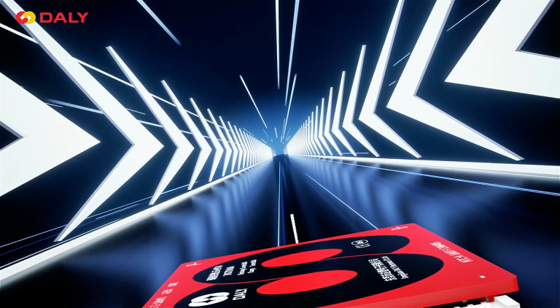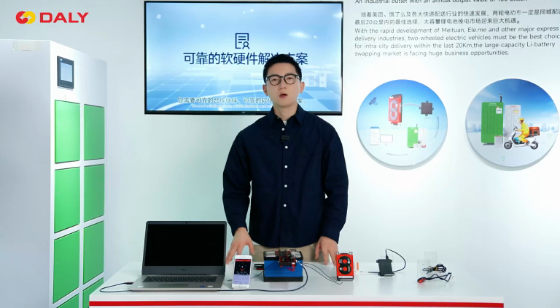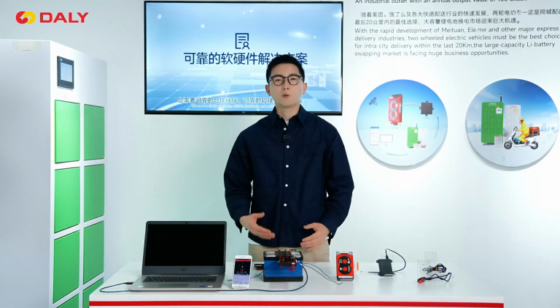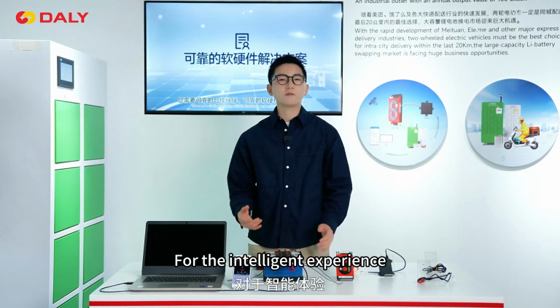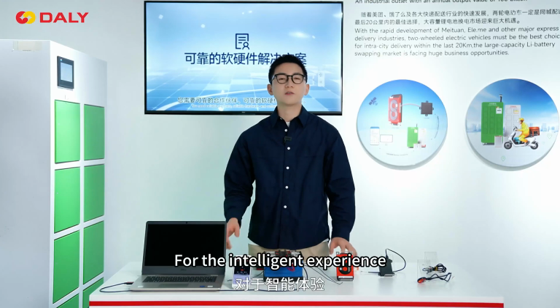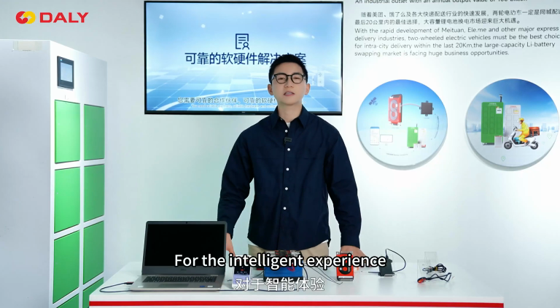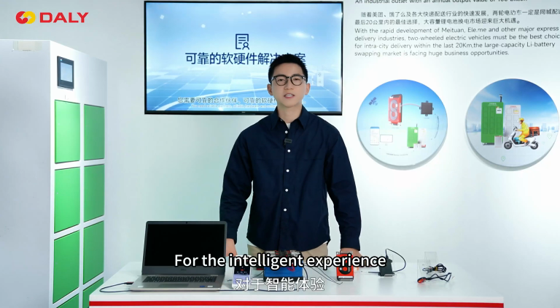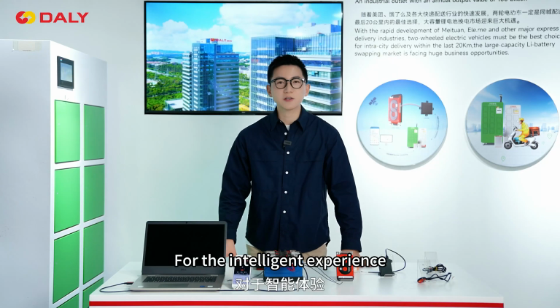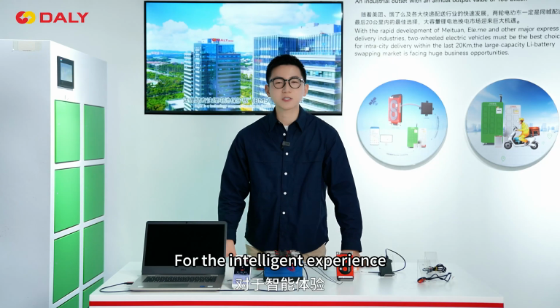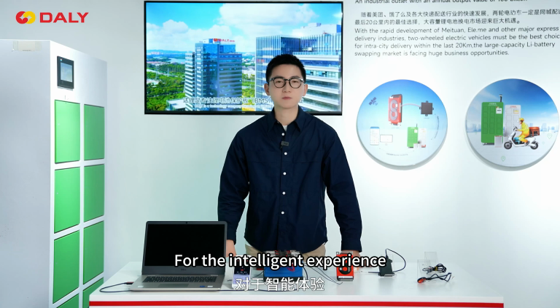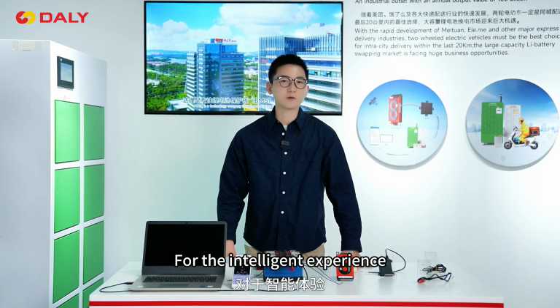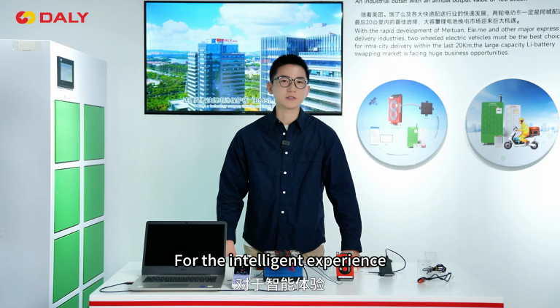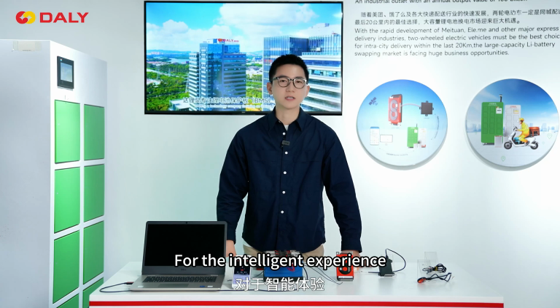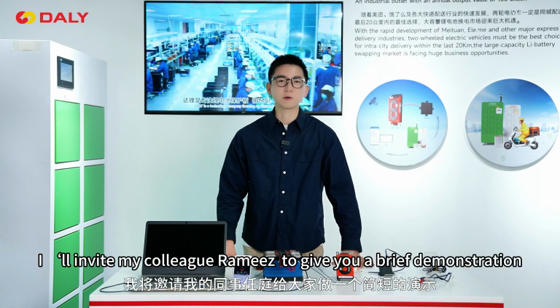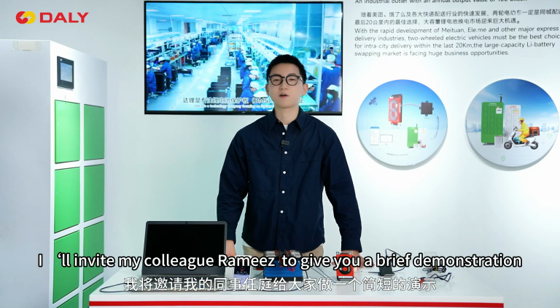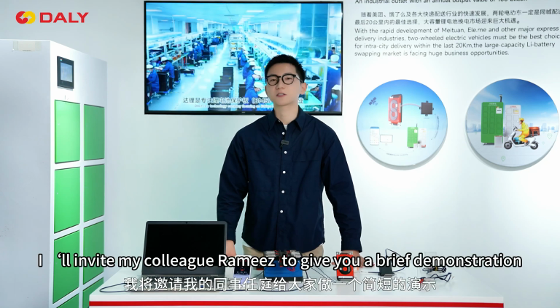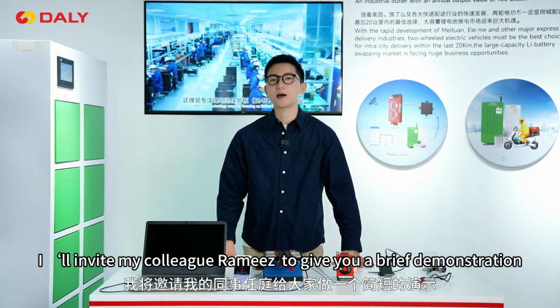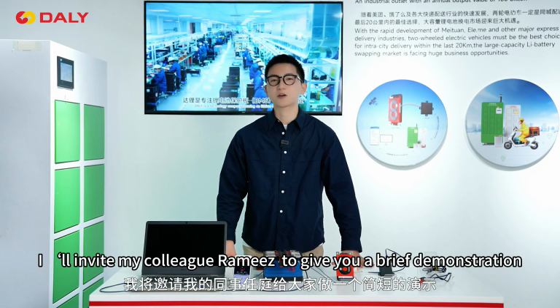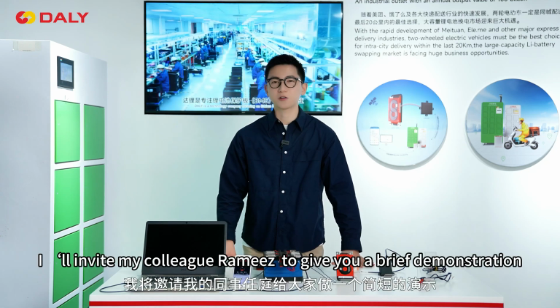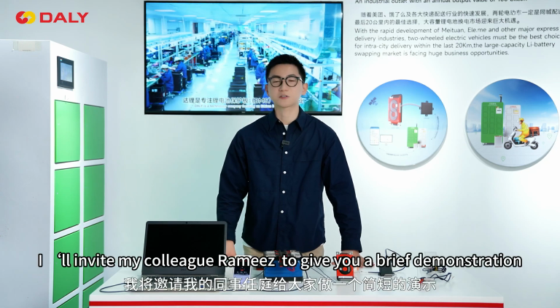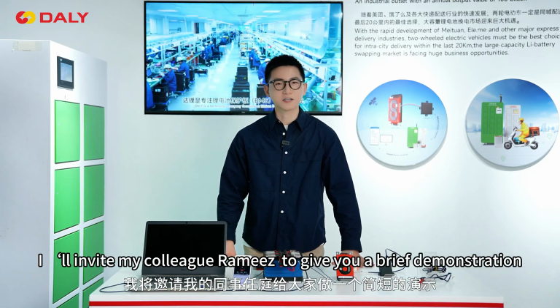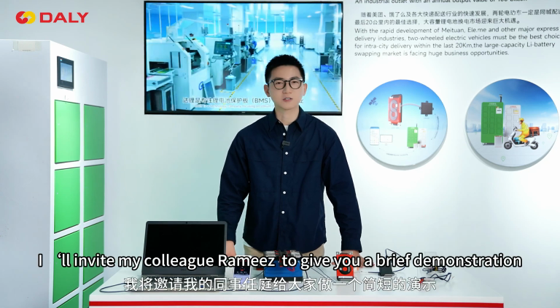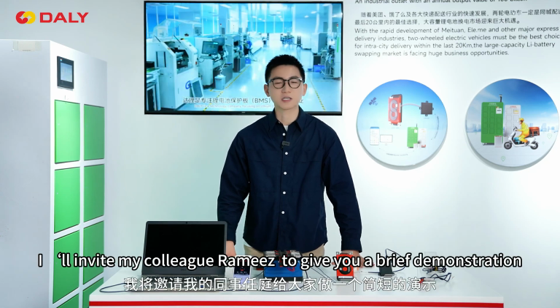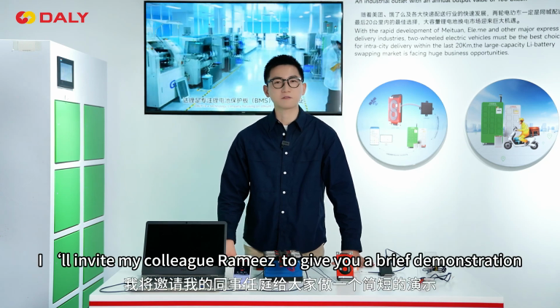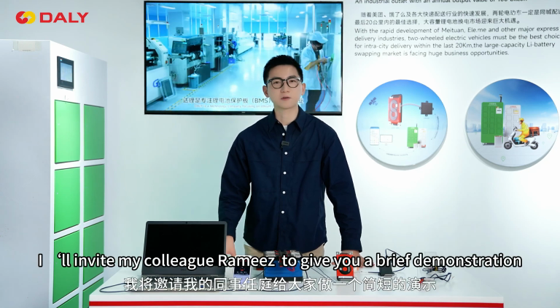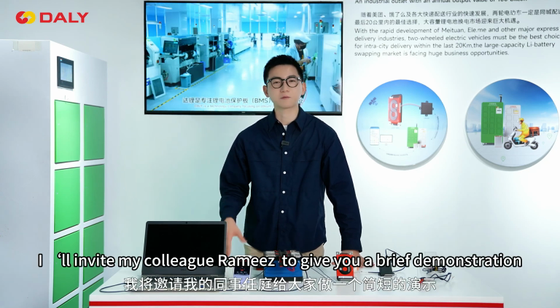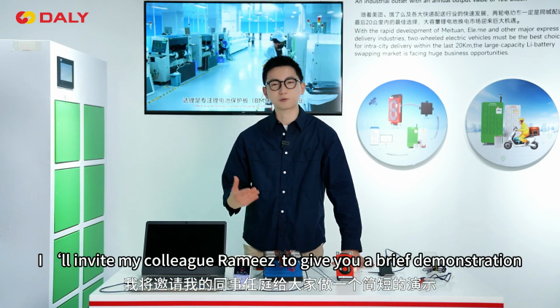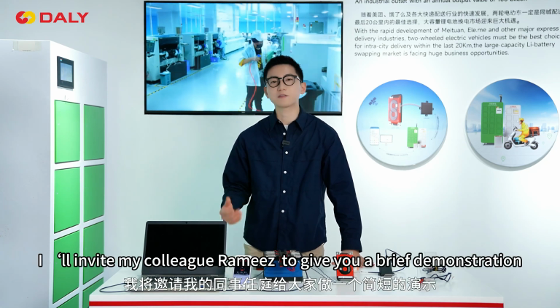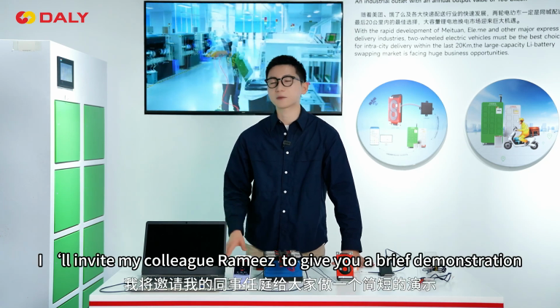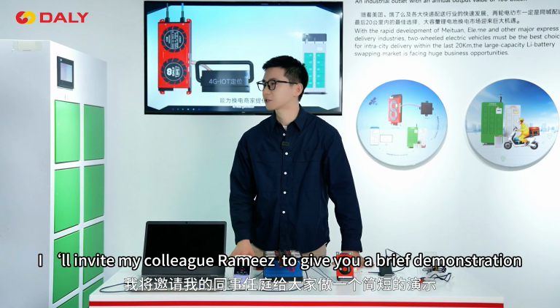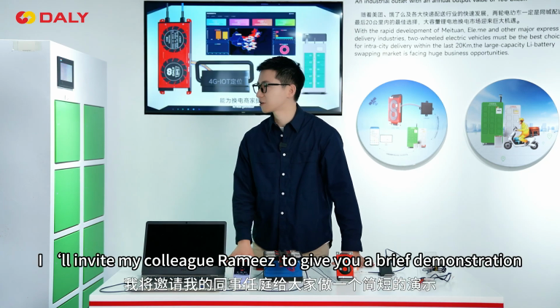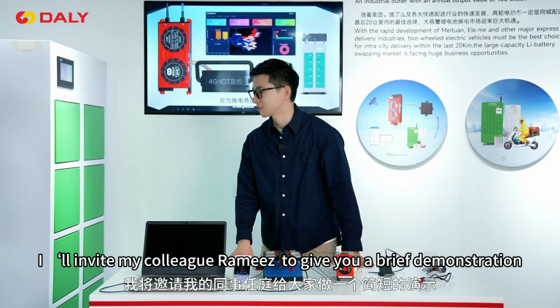Well, for the intelligent experience, I invite Michael Jordan to give you a brief demonstration.